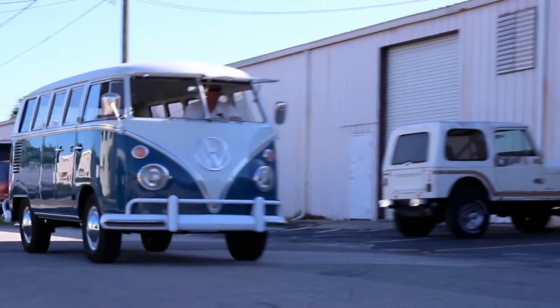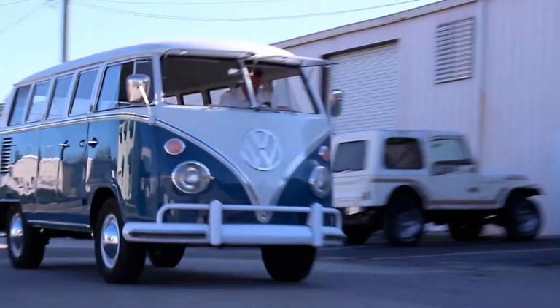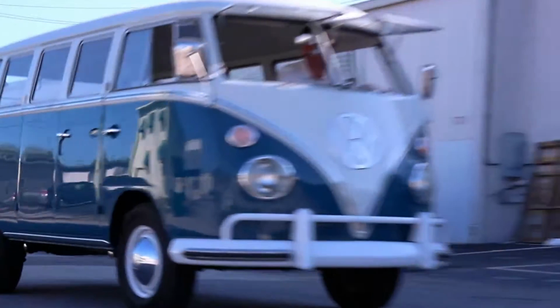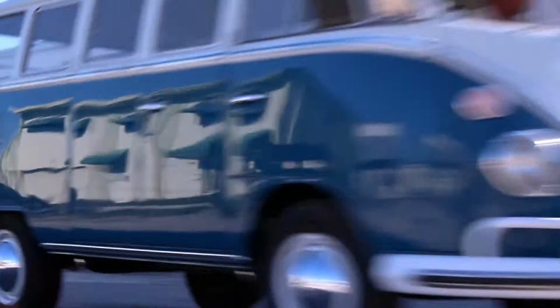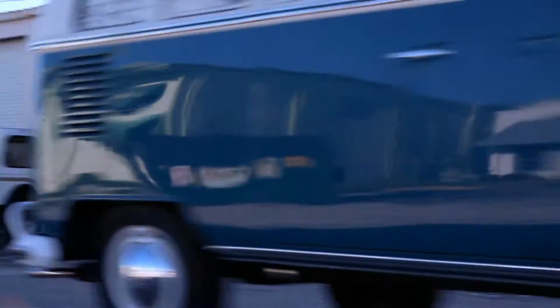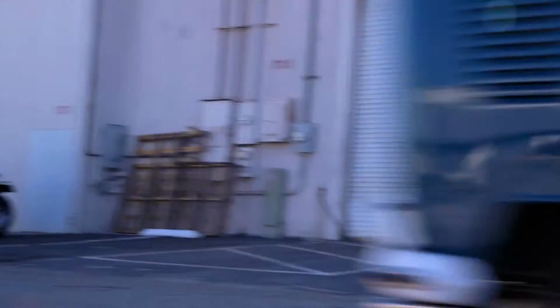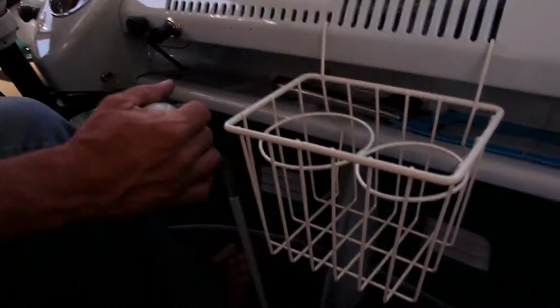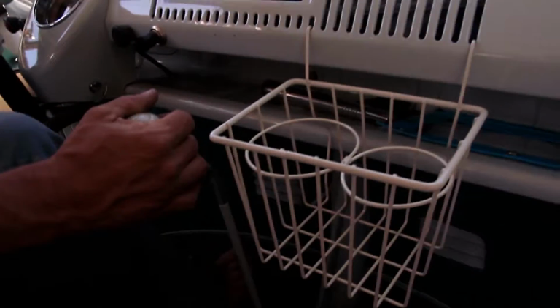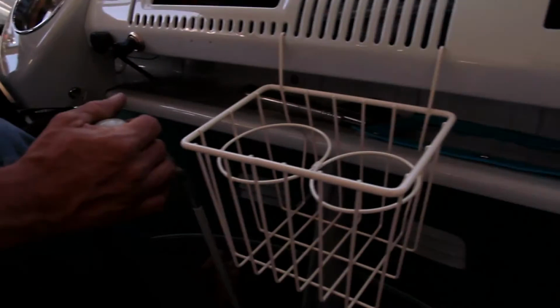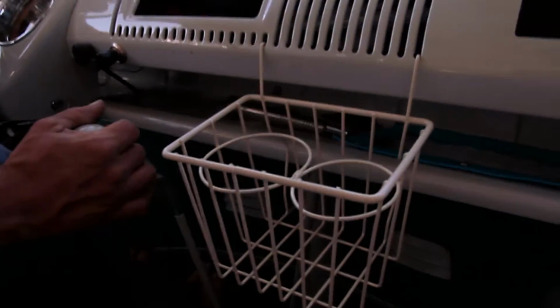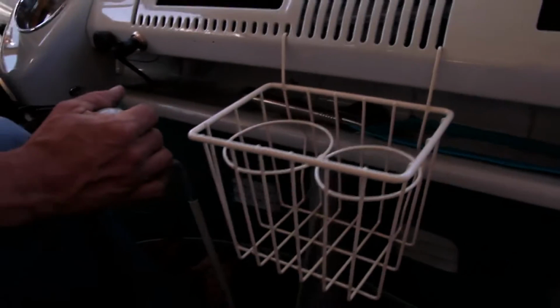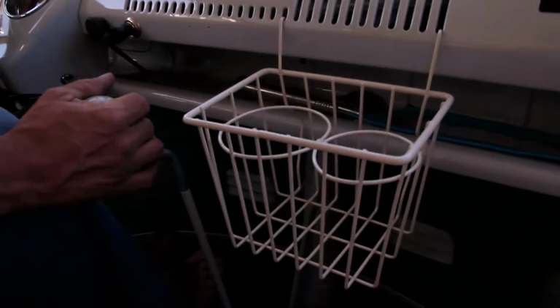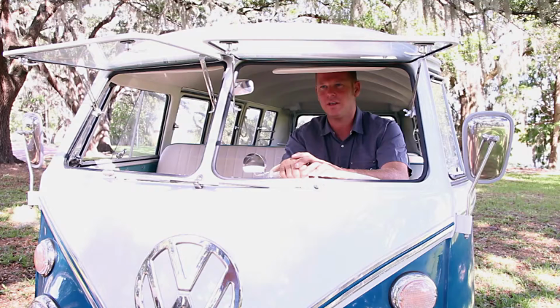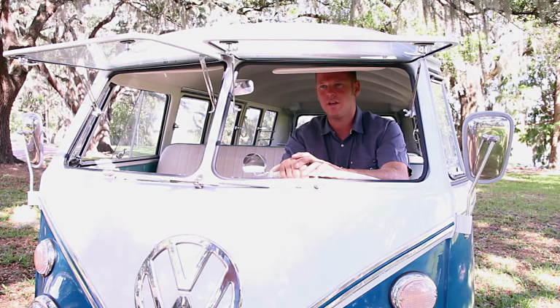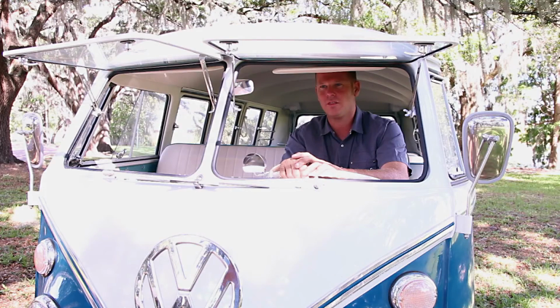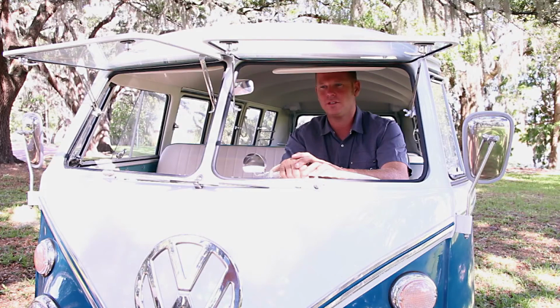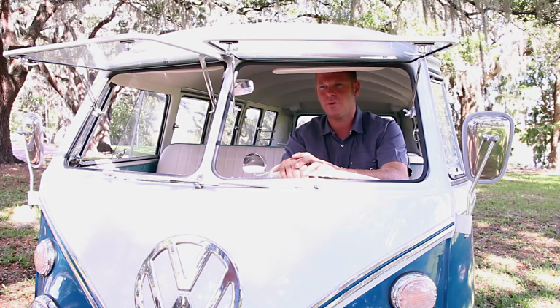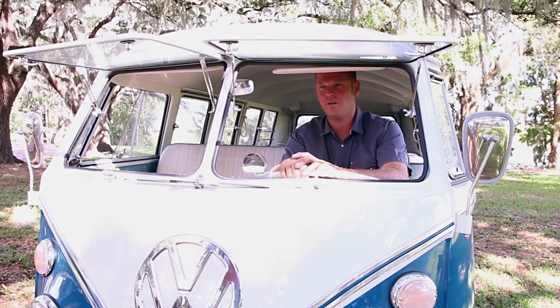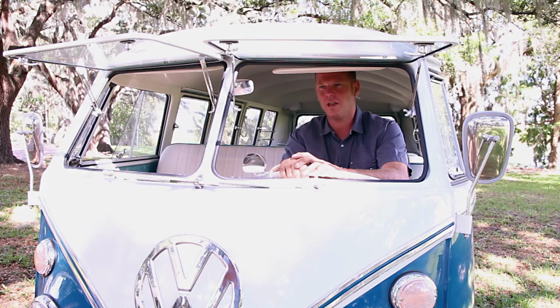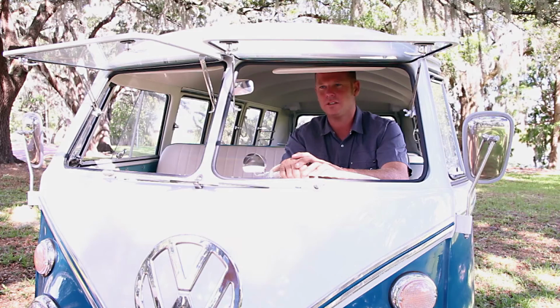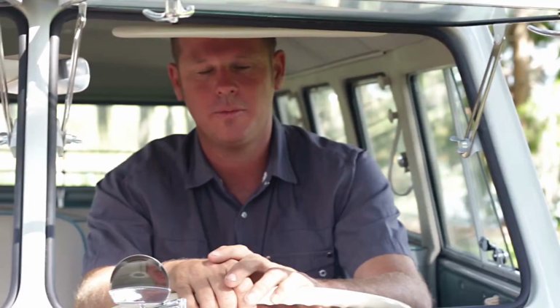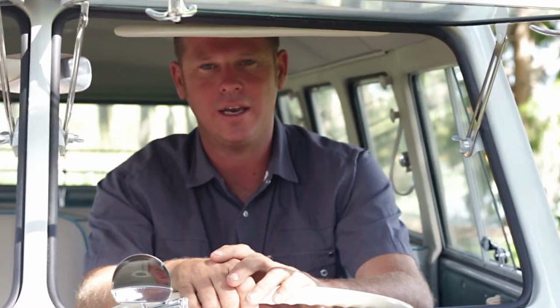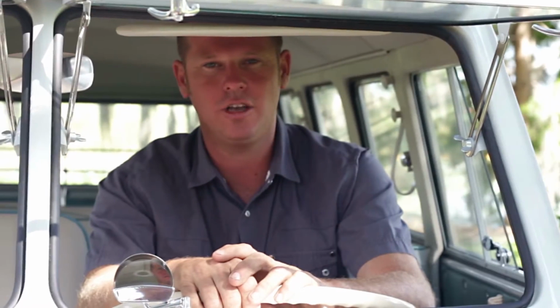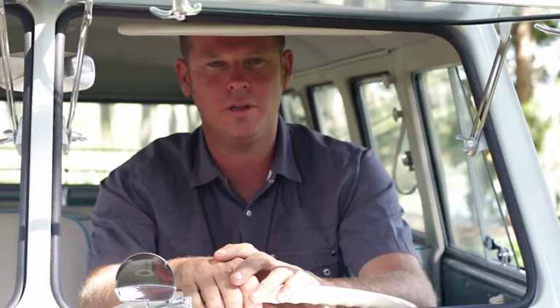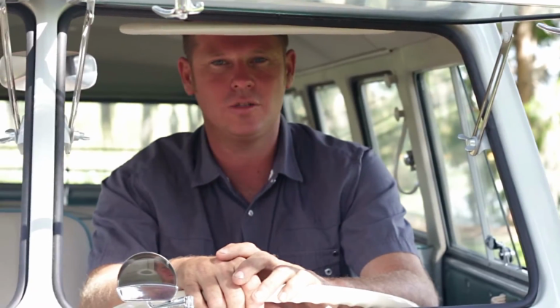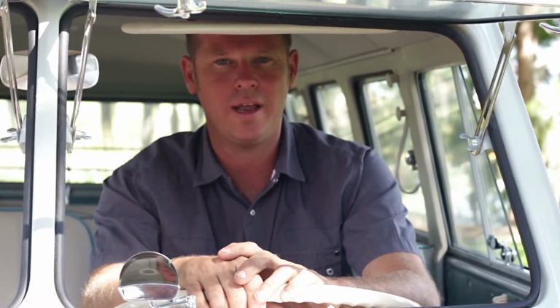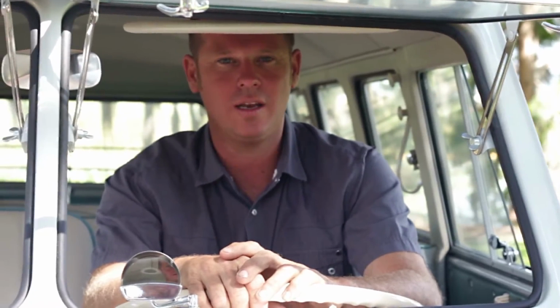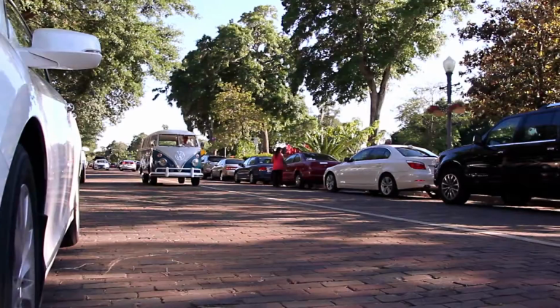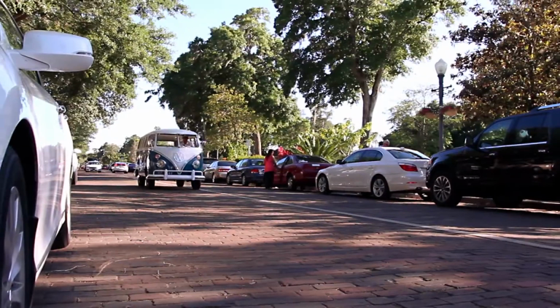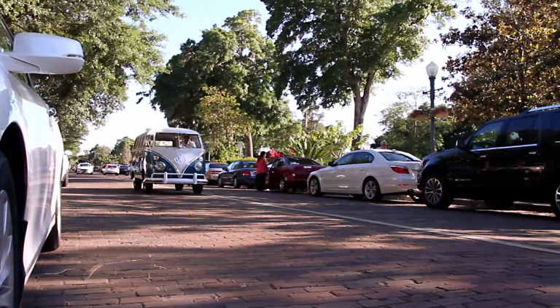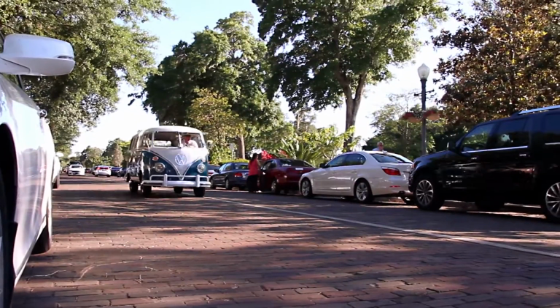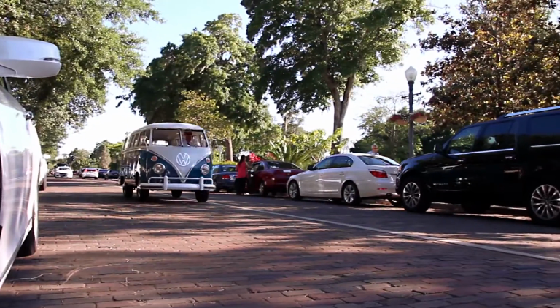What we have here is a 1967 13-window deluxe, painted cumulus white and sea blue.